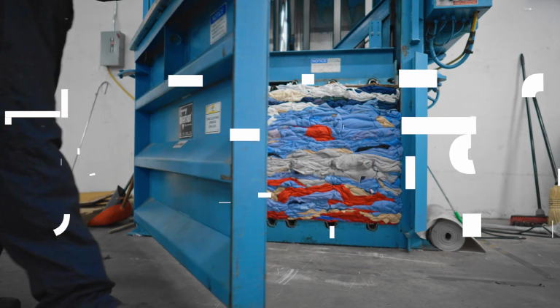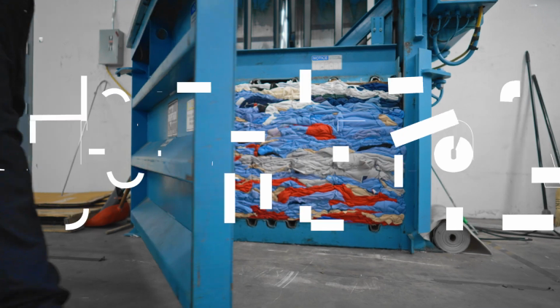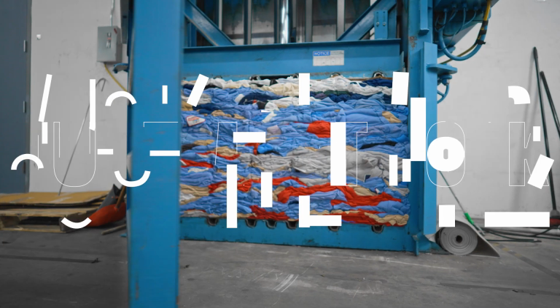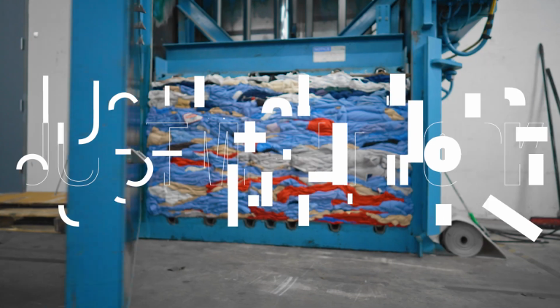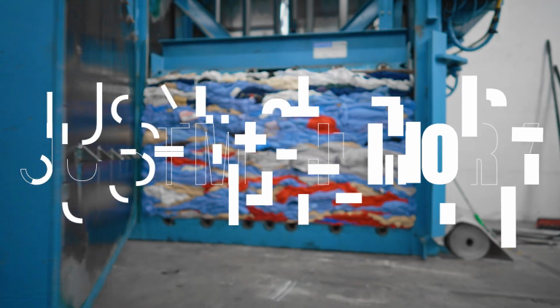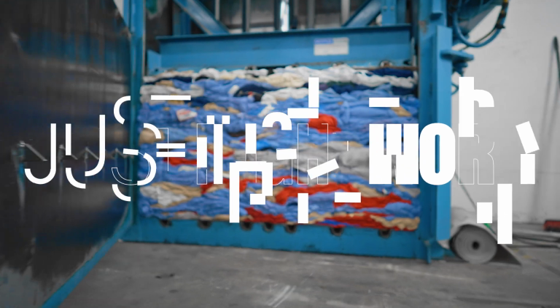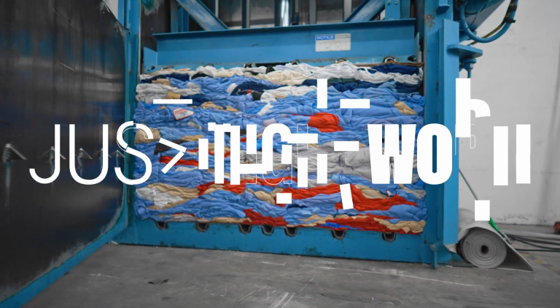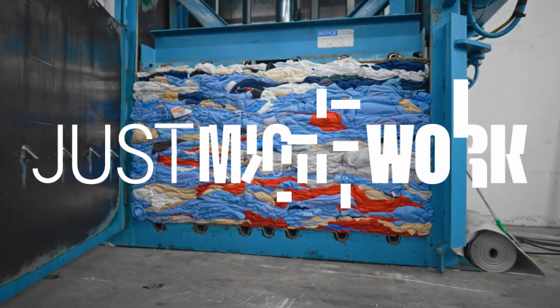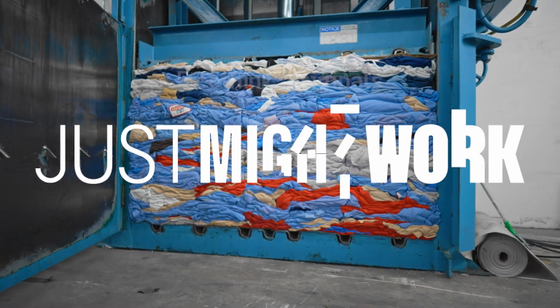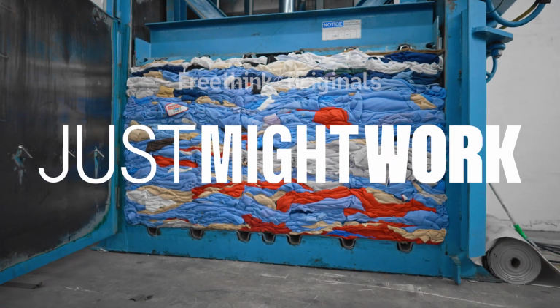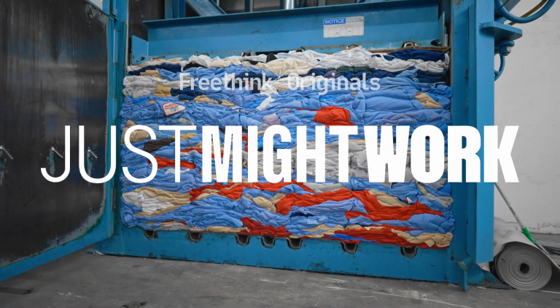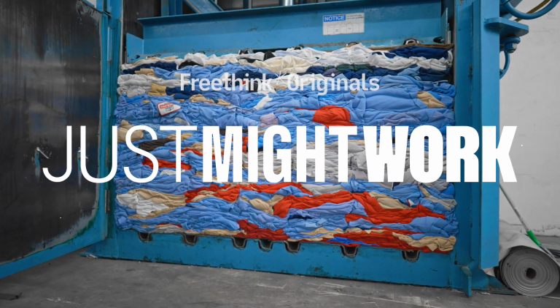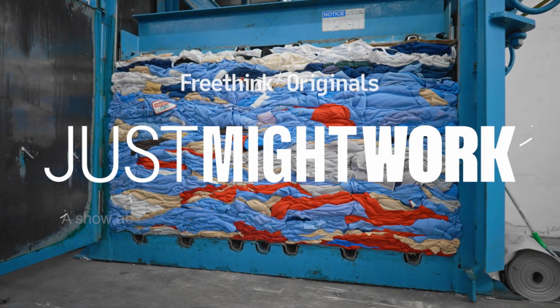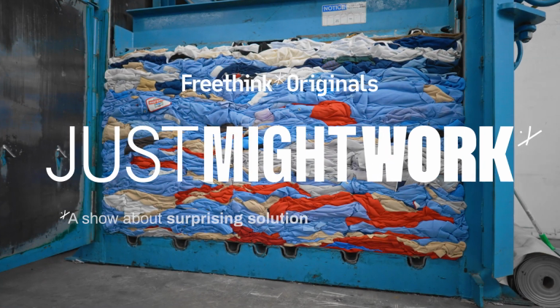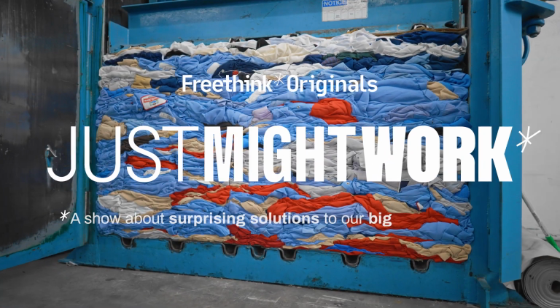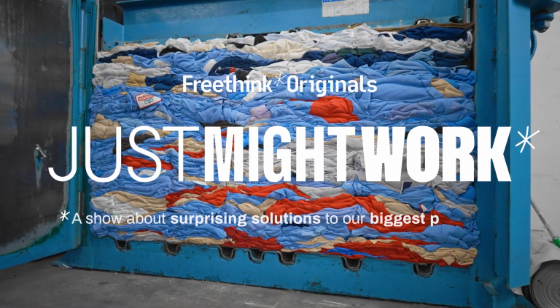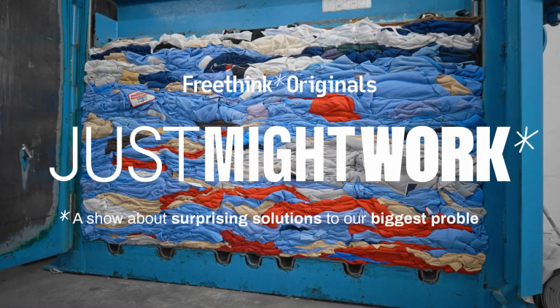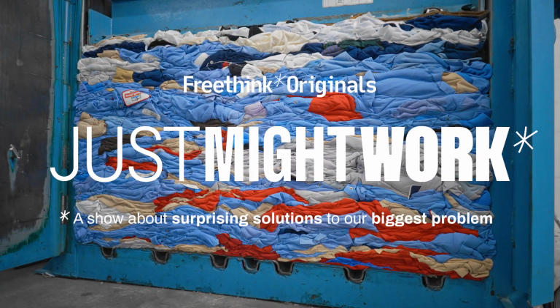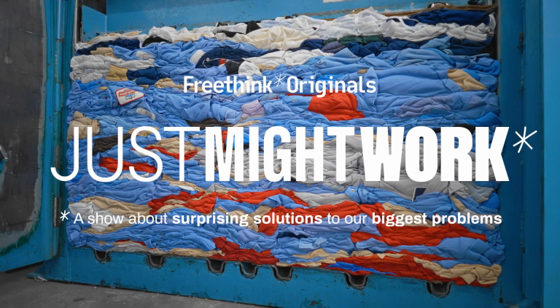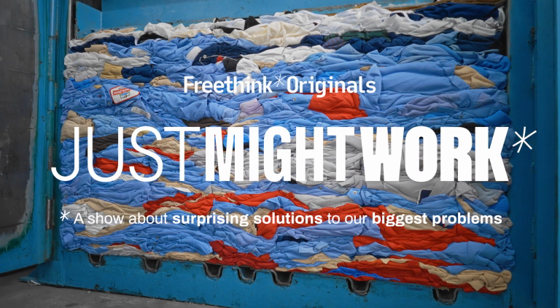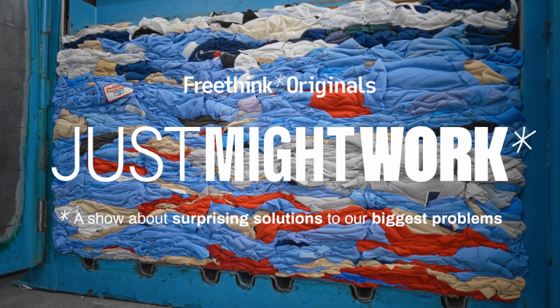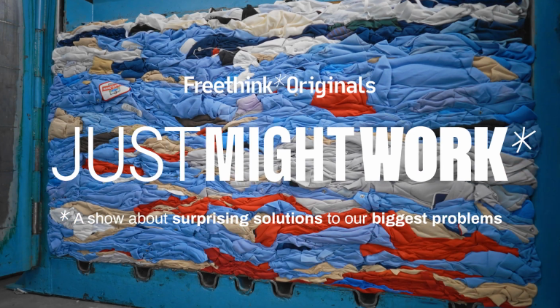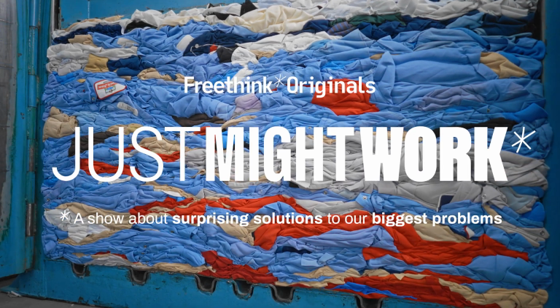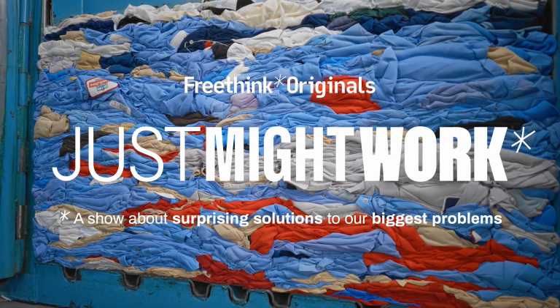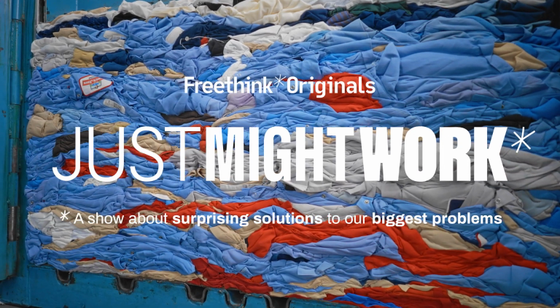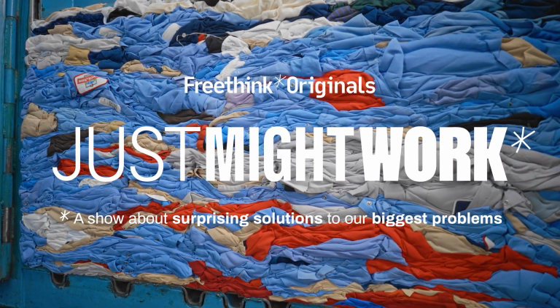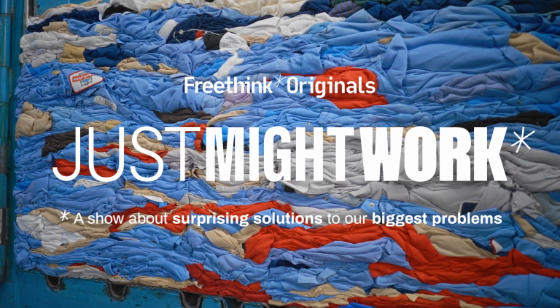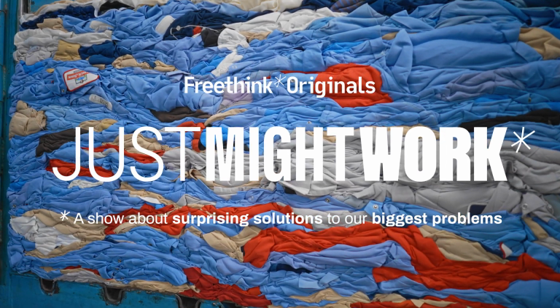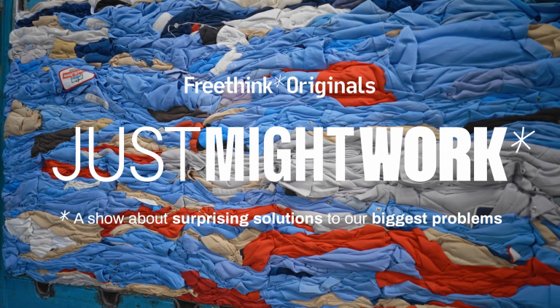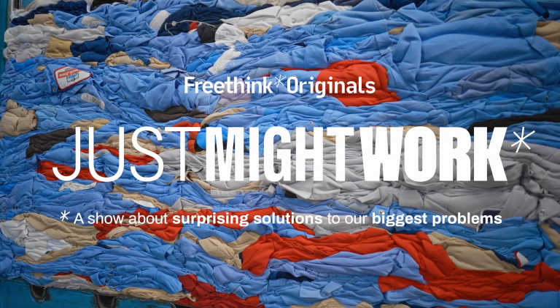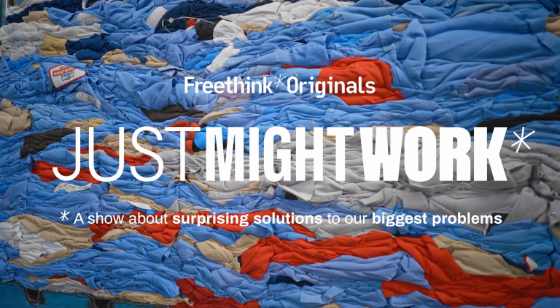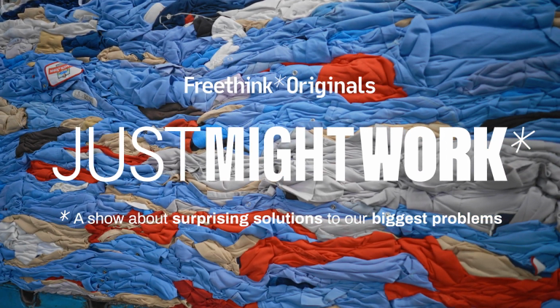This is Just Might Work, a show about surprising solutions to our biggest problems.